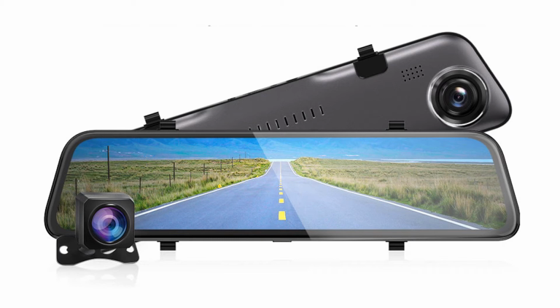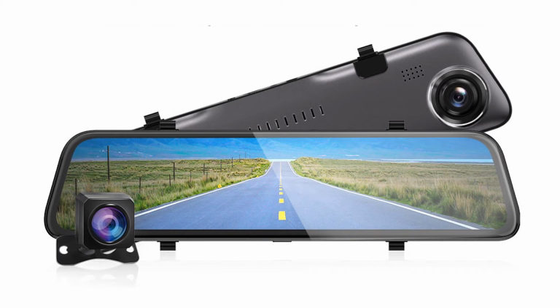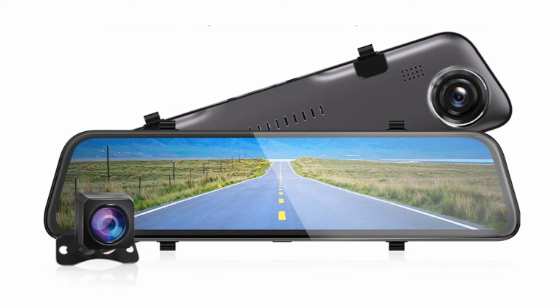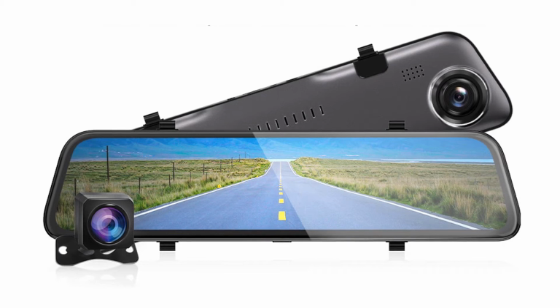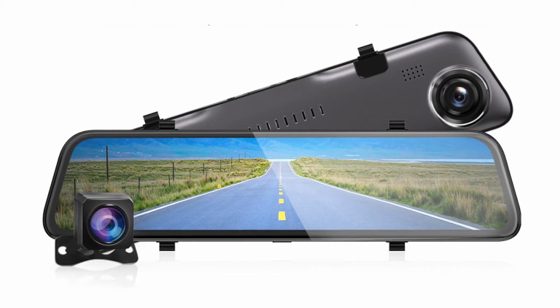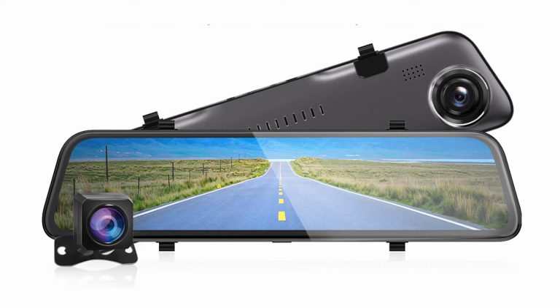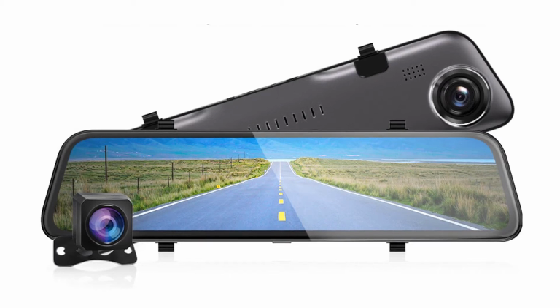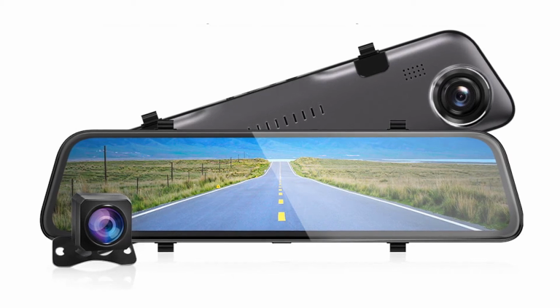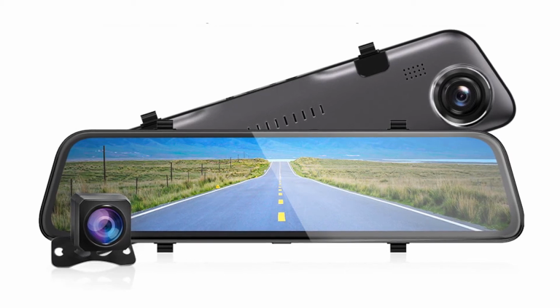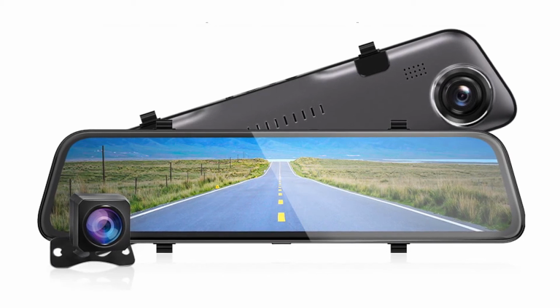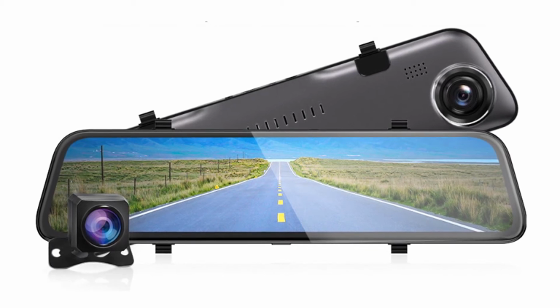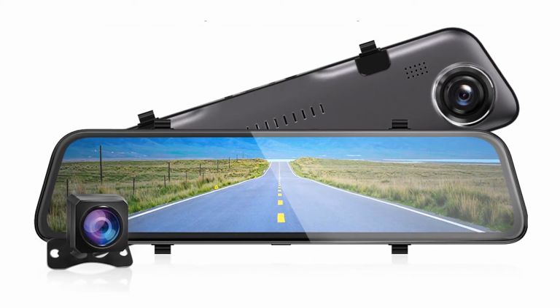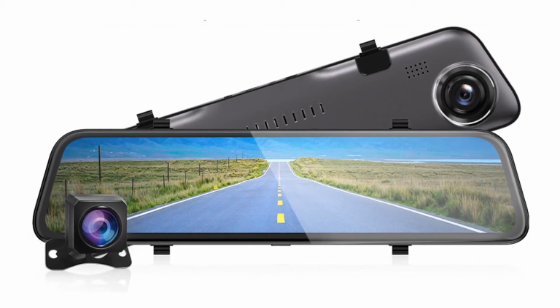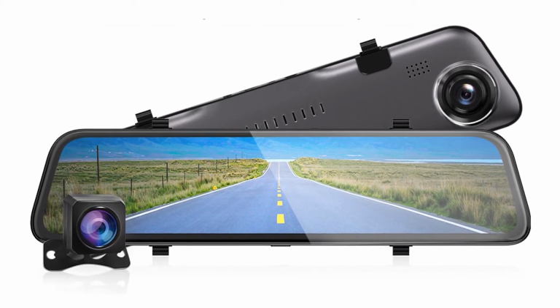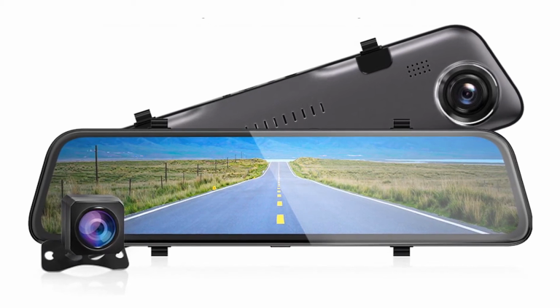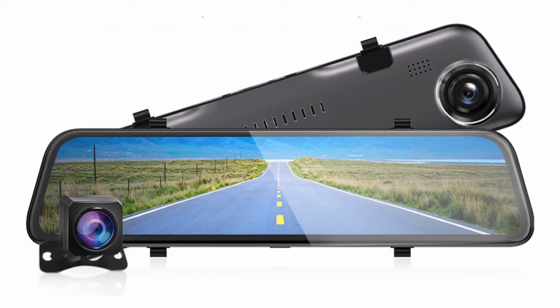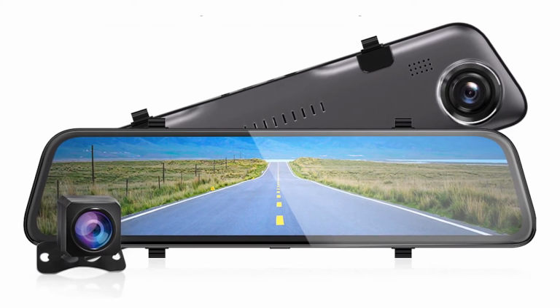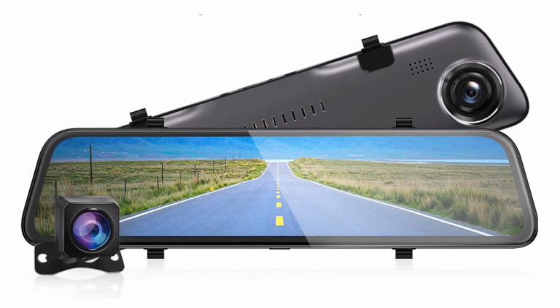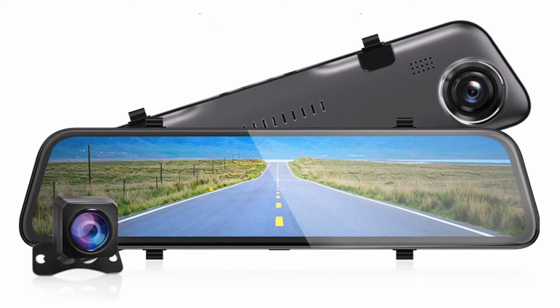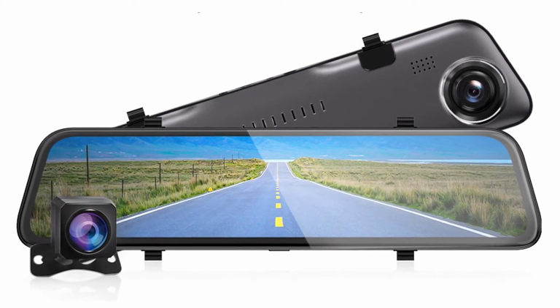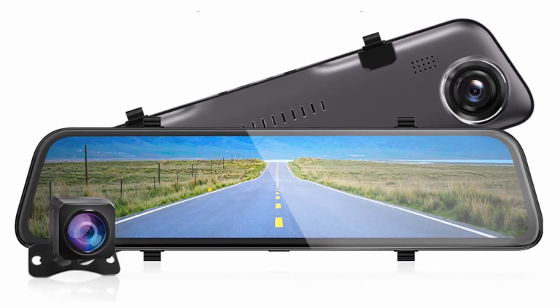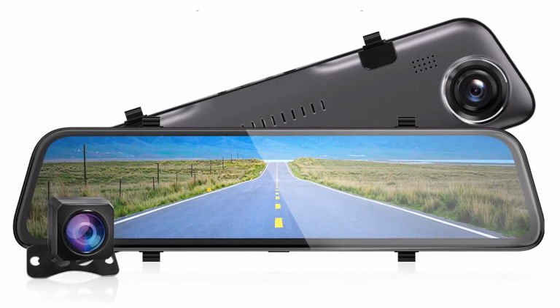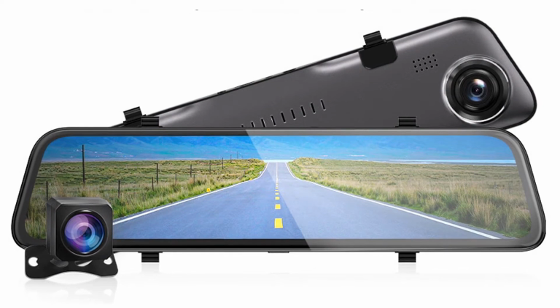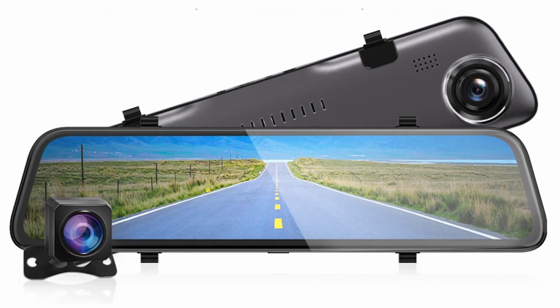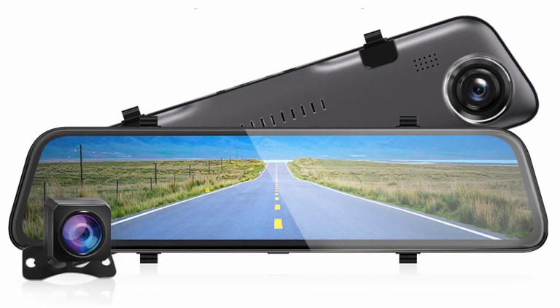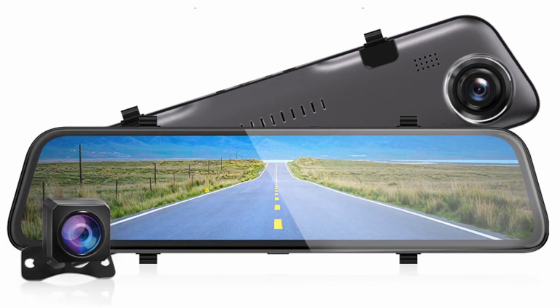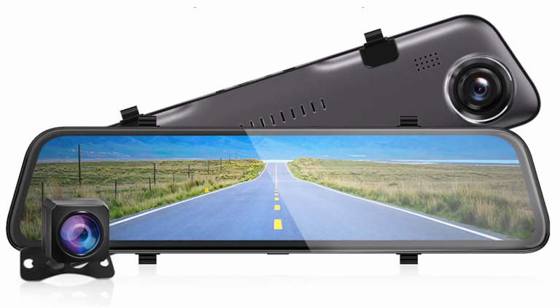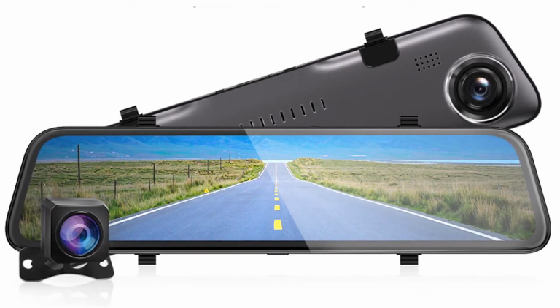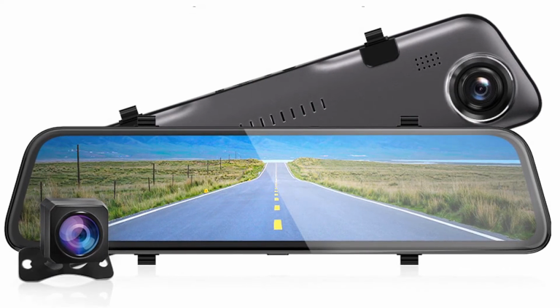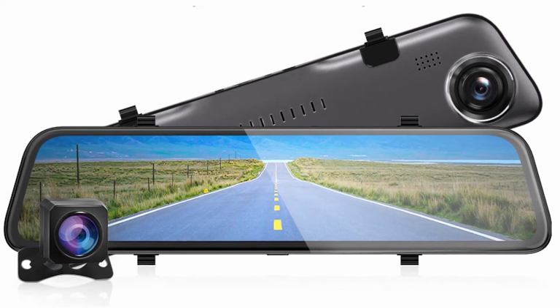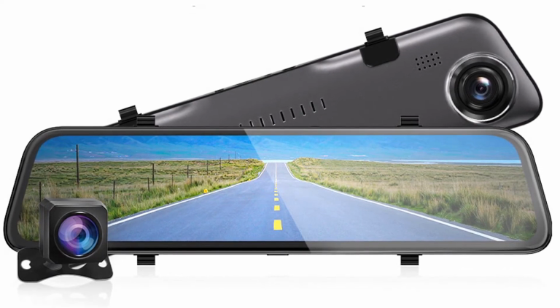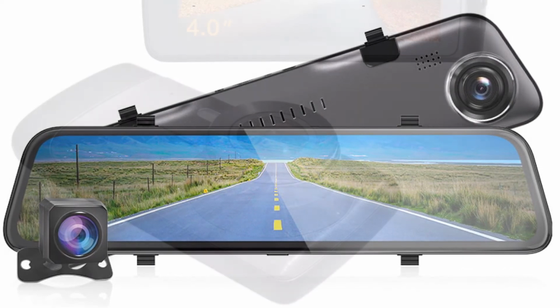Hello guys! Are you looking for the best dash cam? In this video, I will show you the top 5 best car dash cams to buy right now.